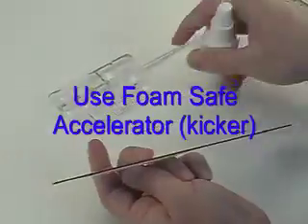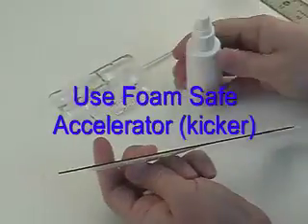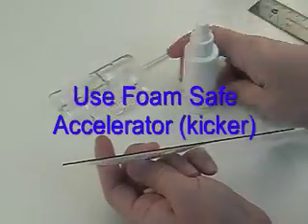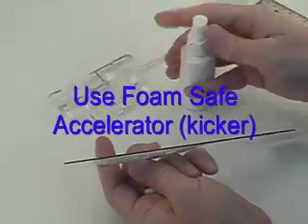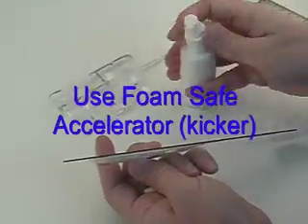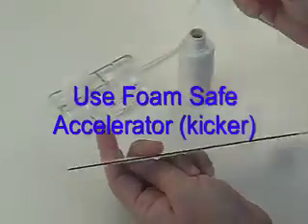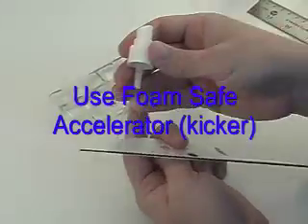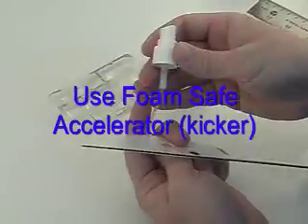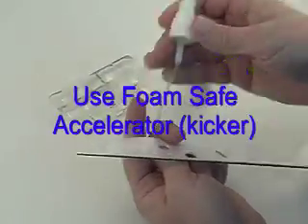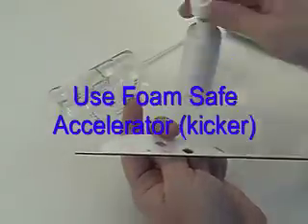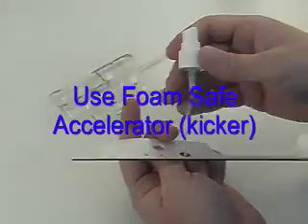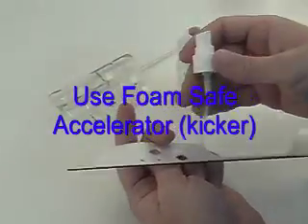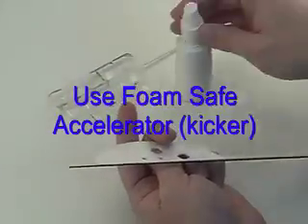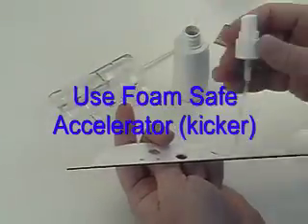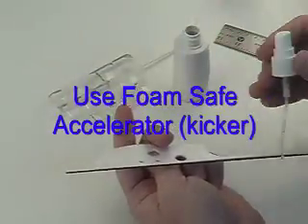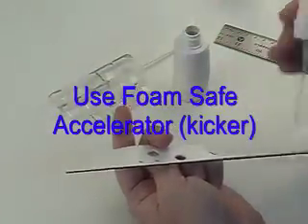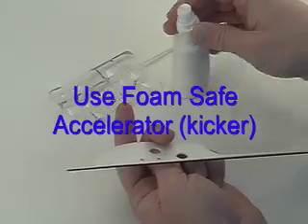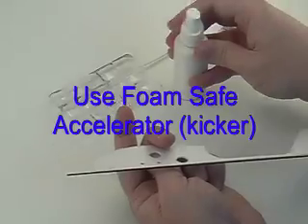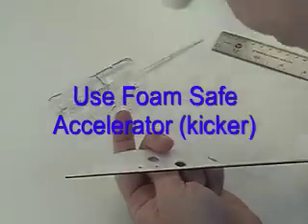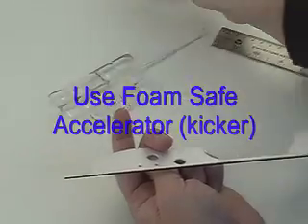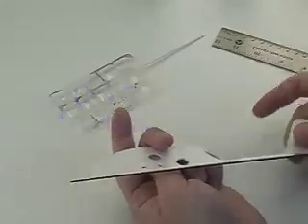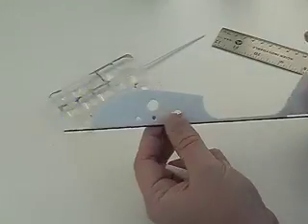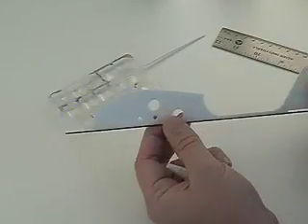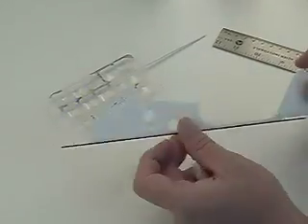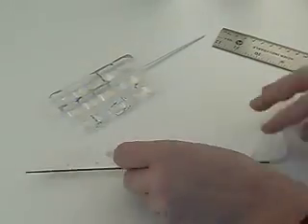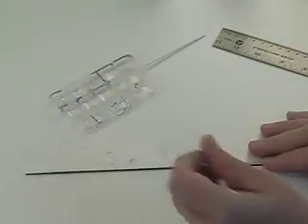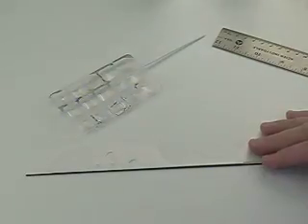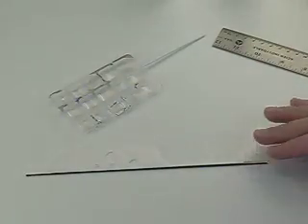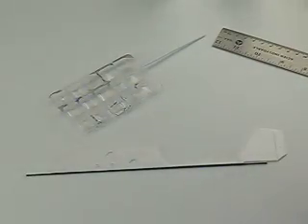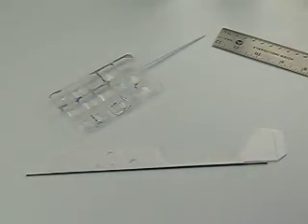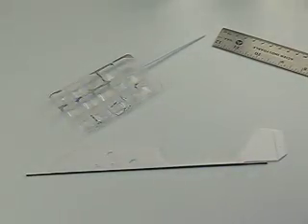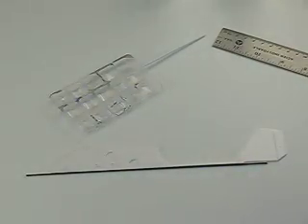Or if you like, you can use some kicker, which is accelerator, and it hardens the CA glue in about 5 seconds.